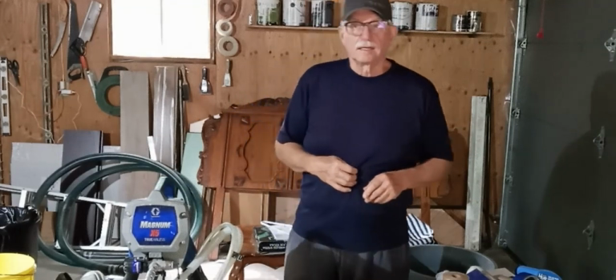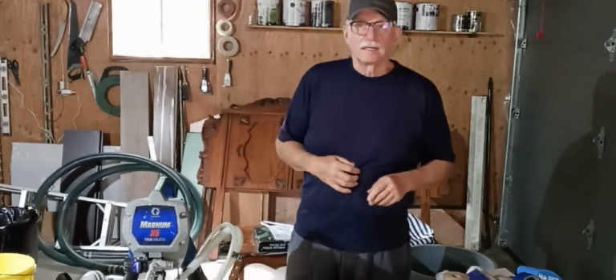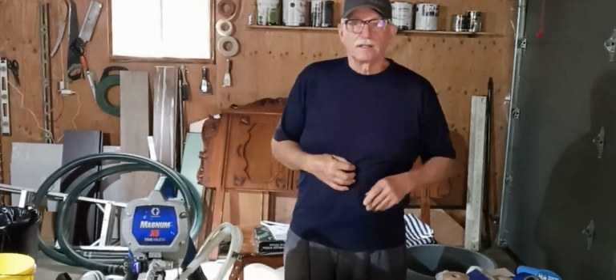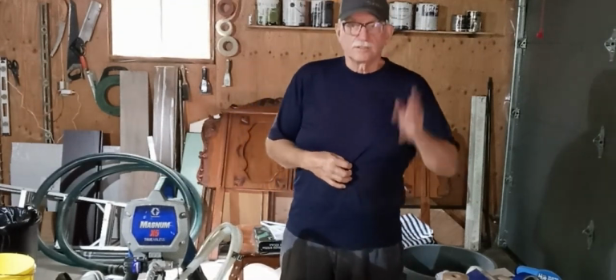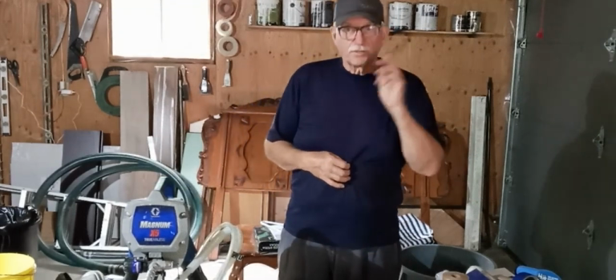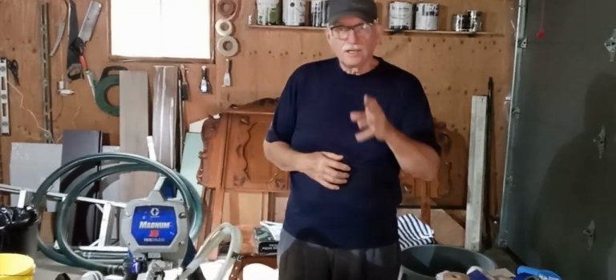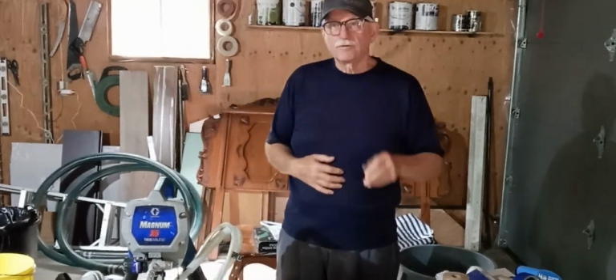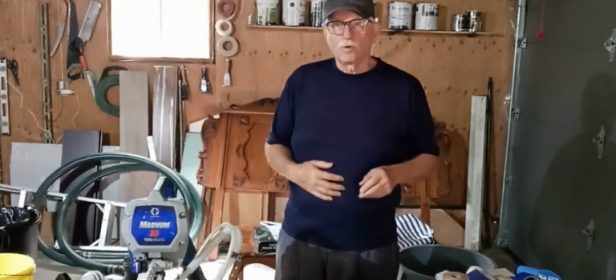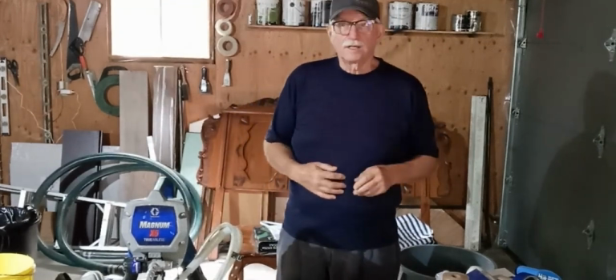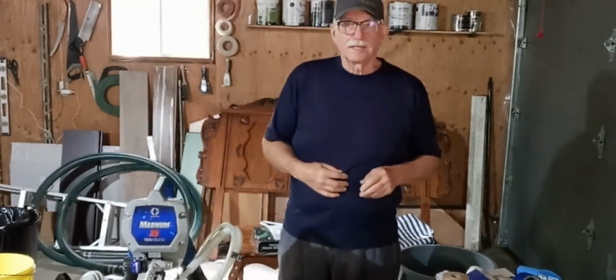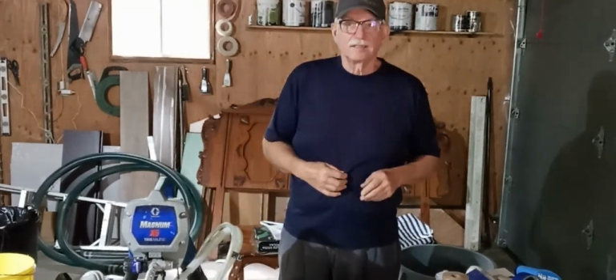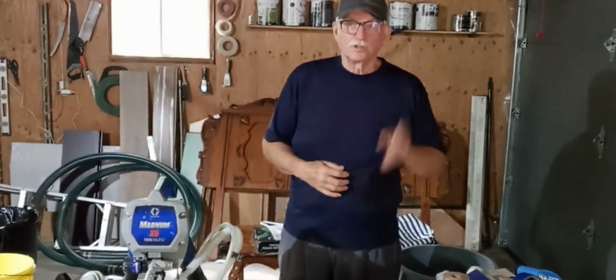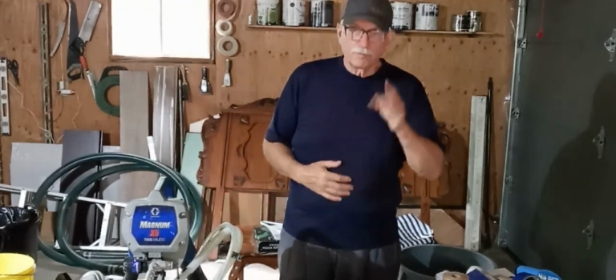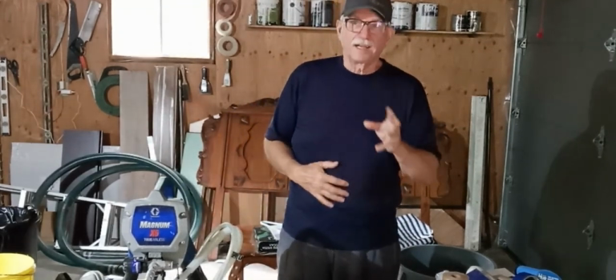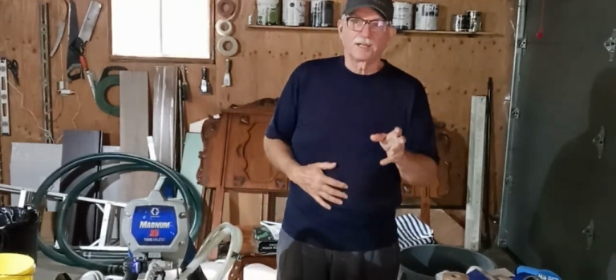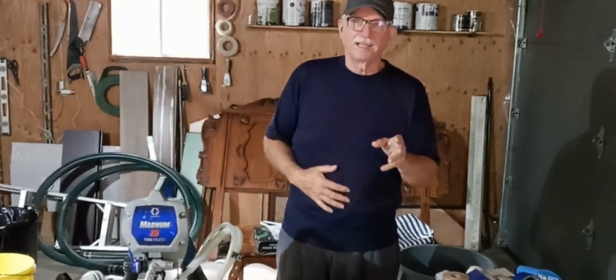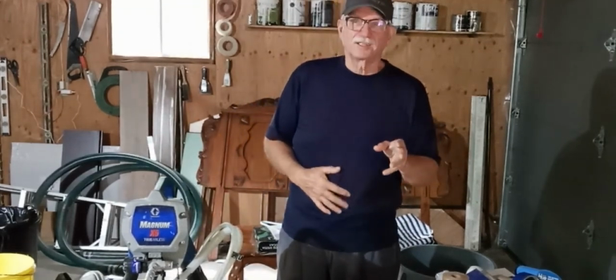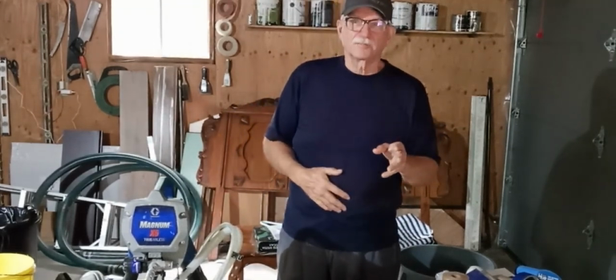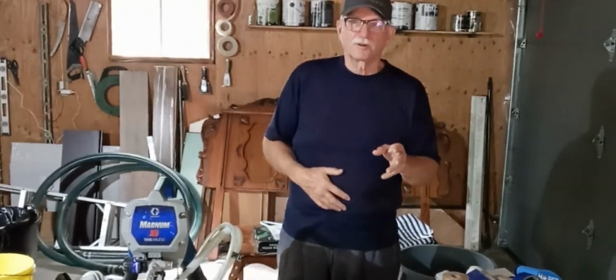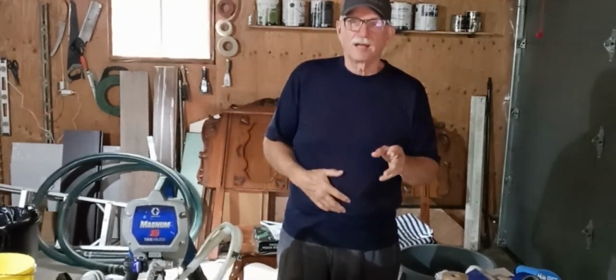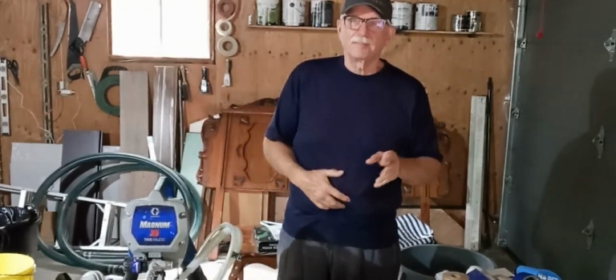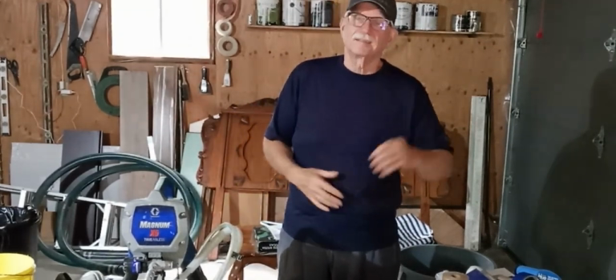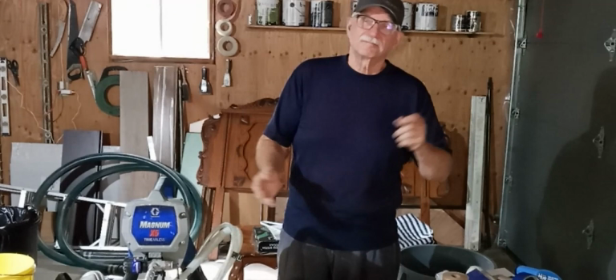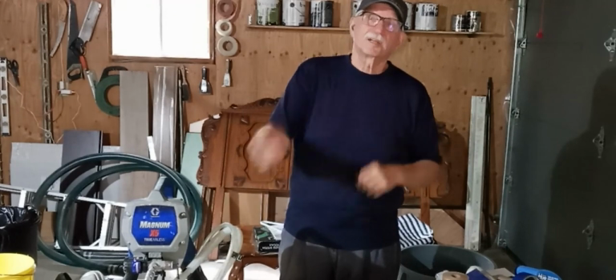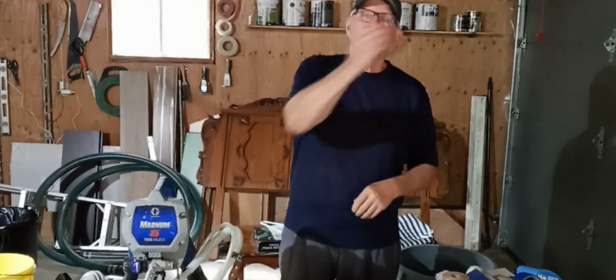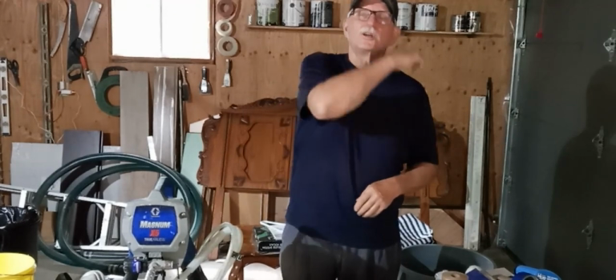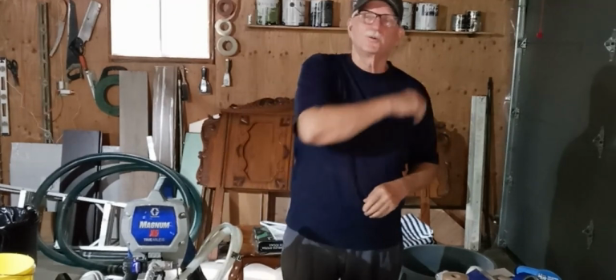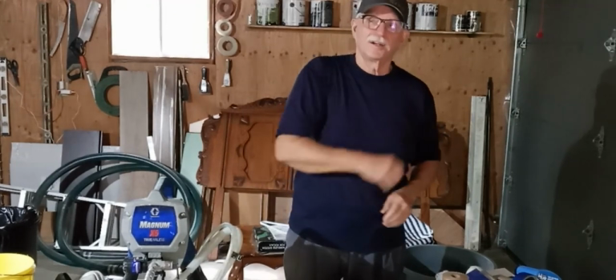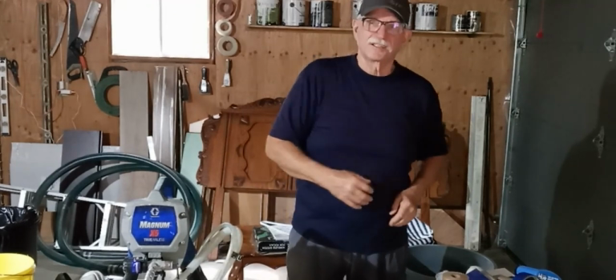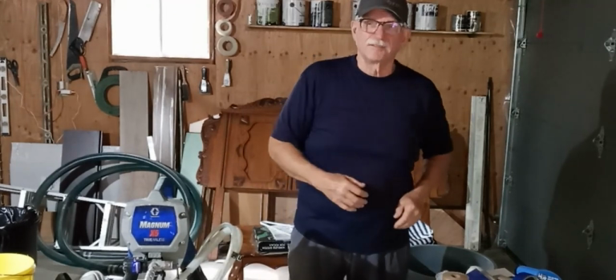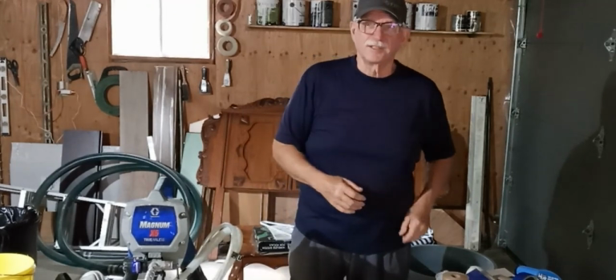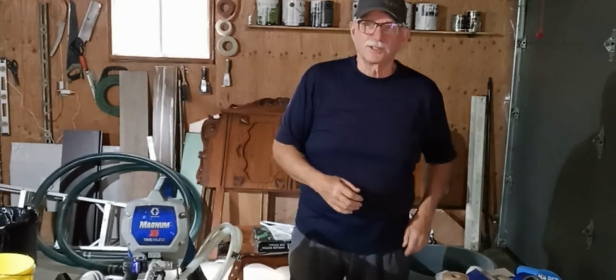Thank you for watching. Don't forget to like and subscribe, and come along to our next adventure.